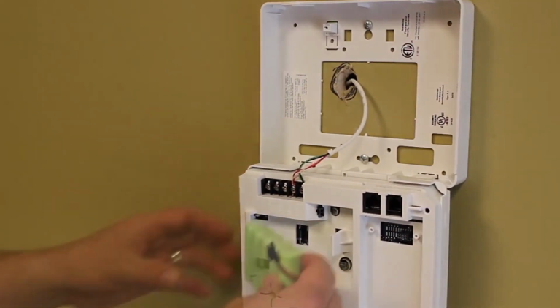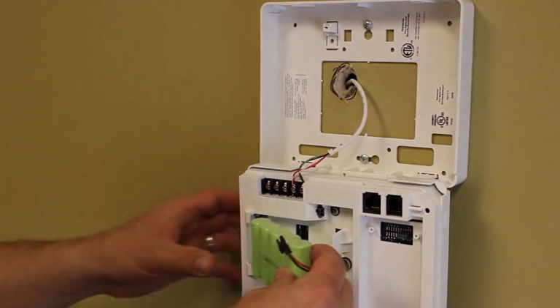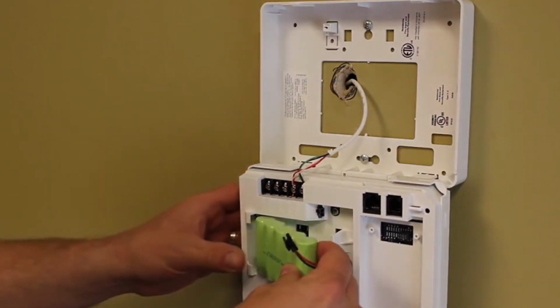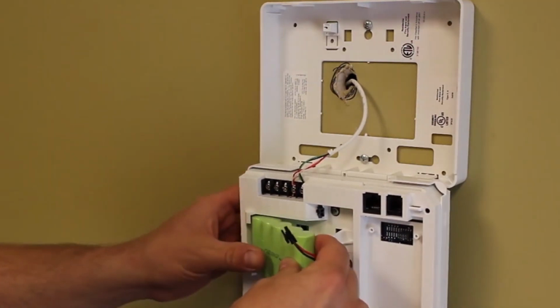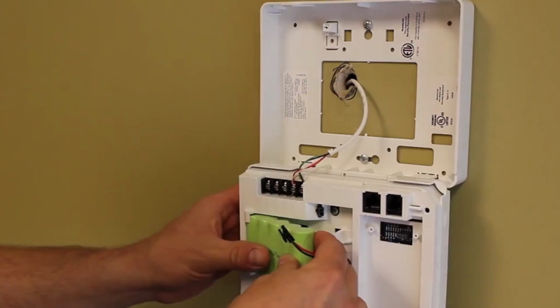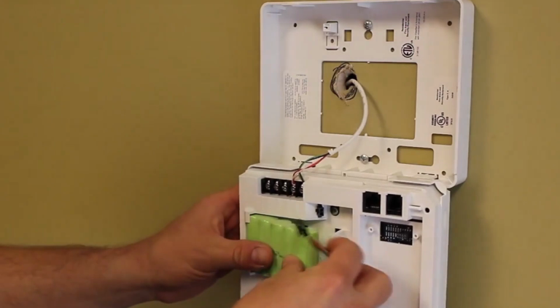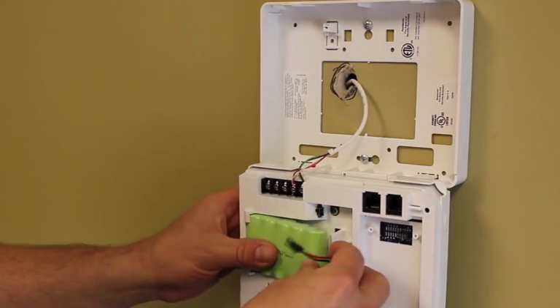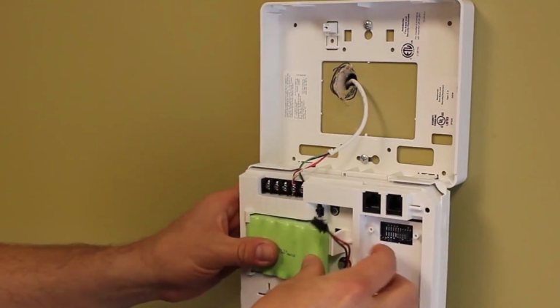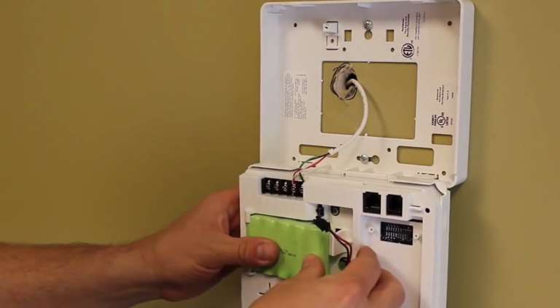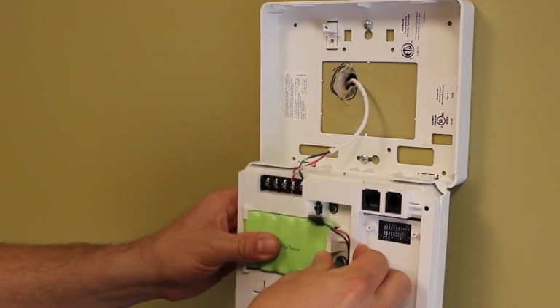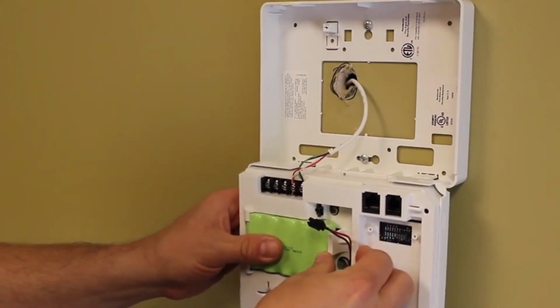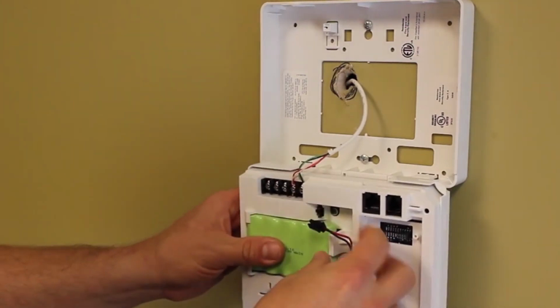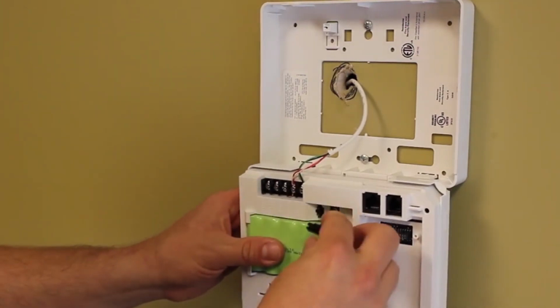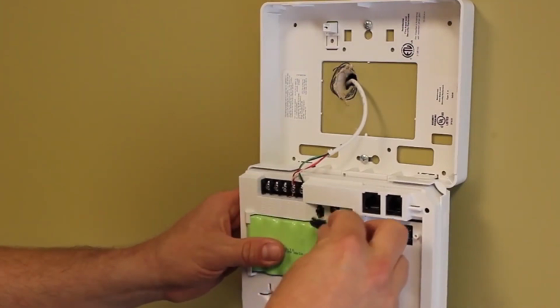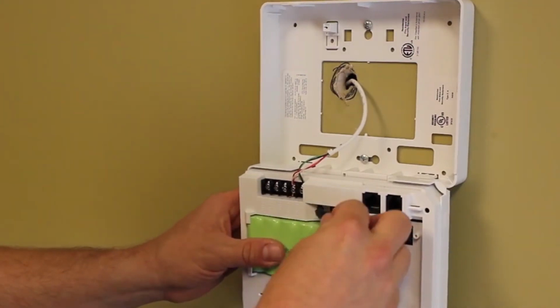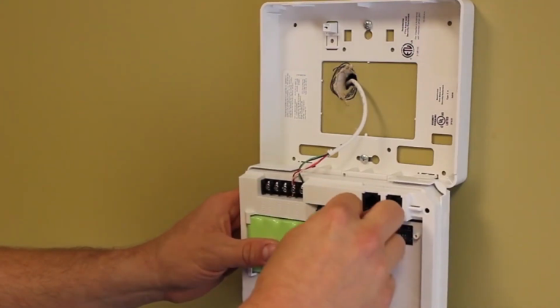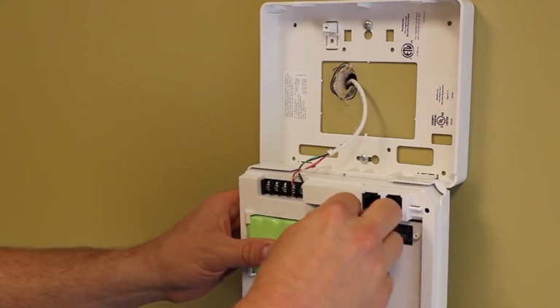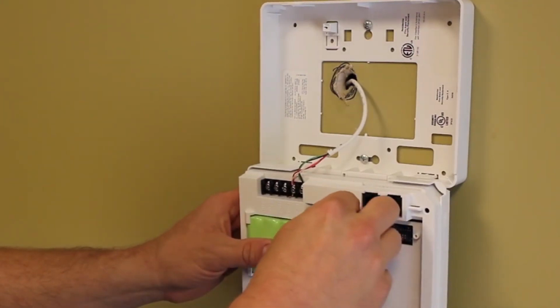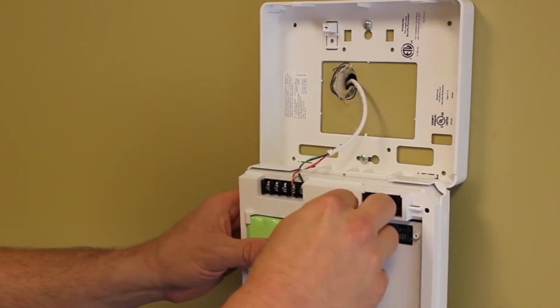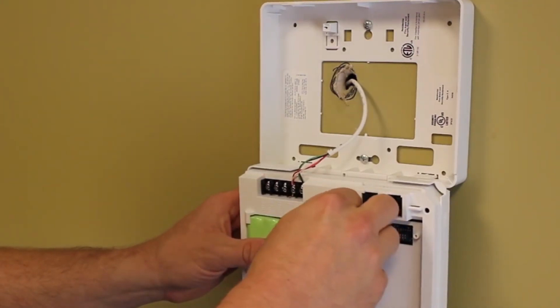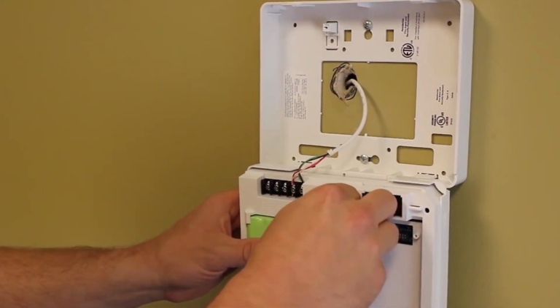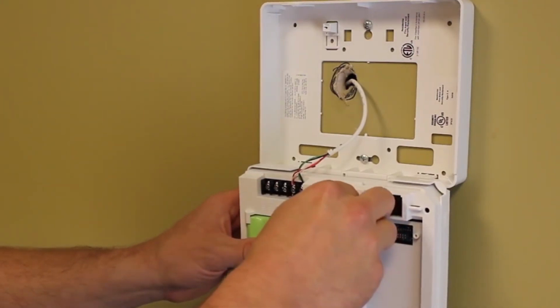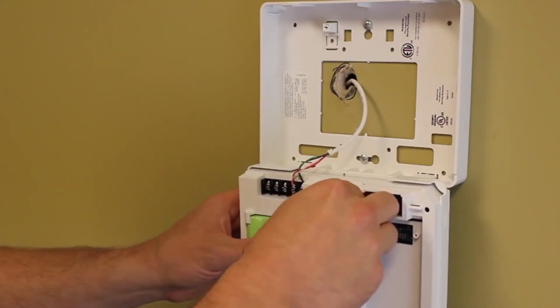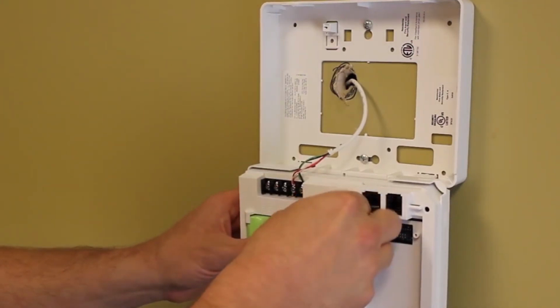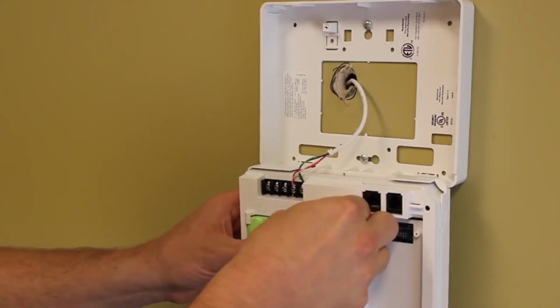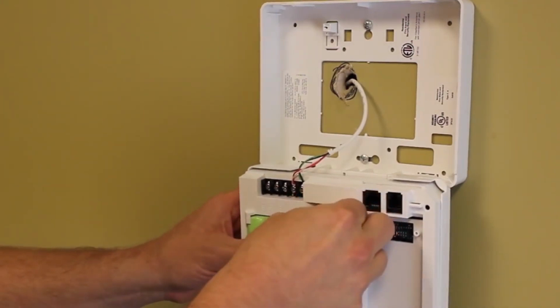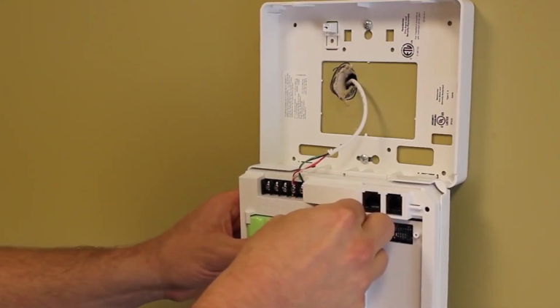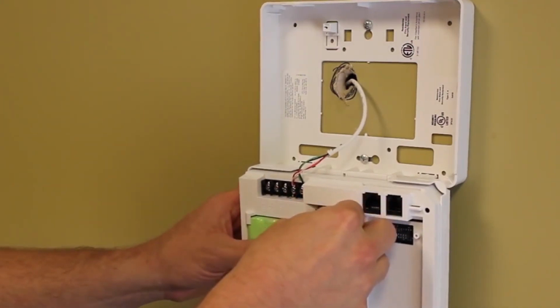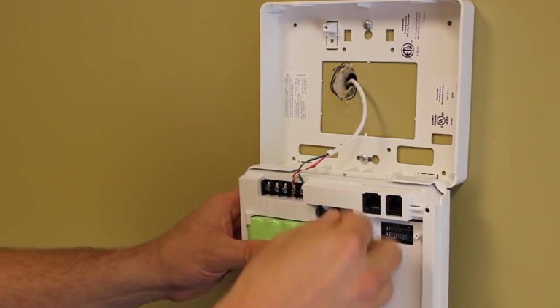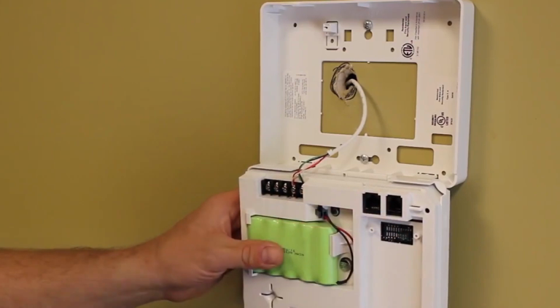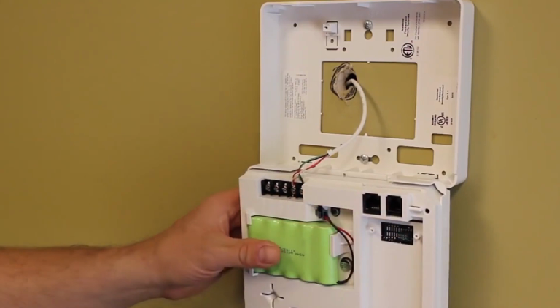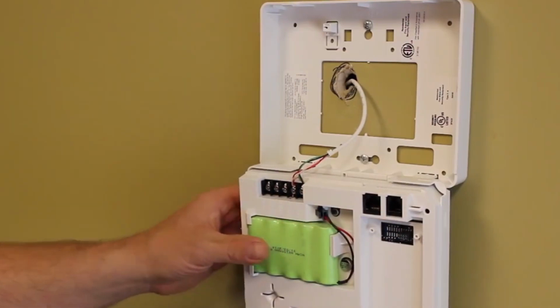To install the new battery, repeat the steps in reverse order. Replace the battery and attach the black connector.